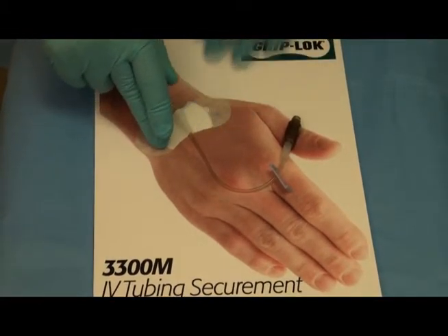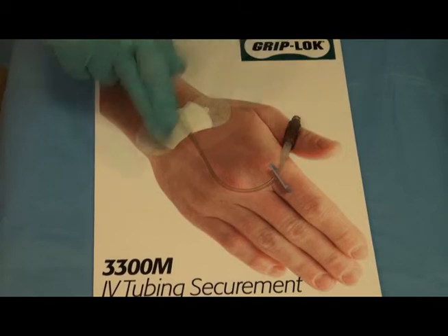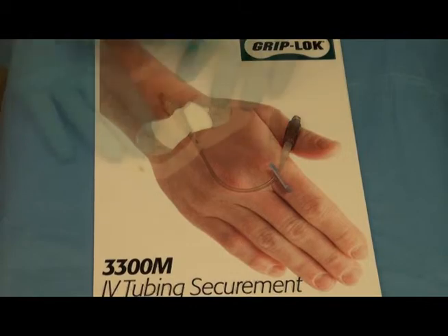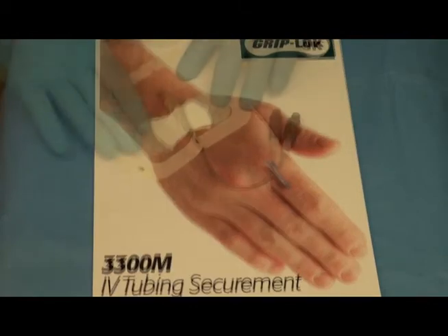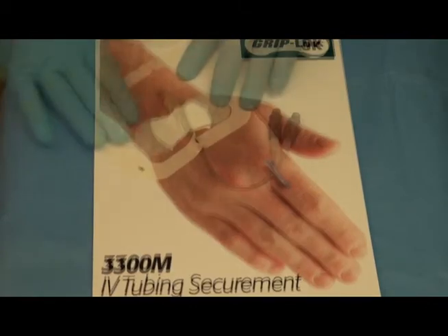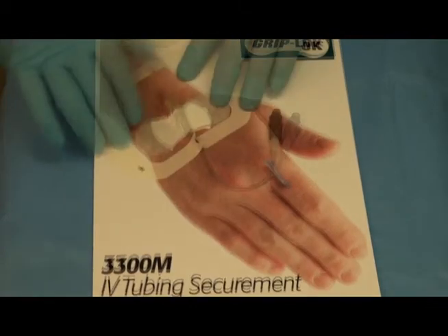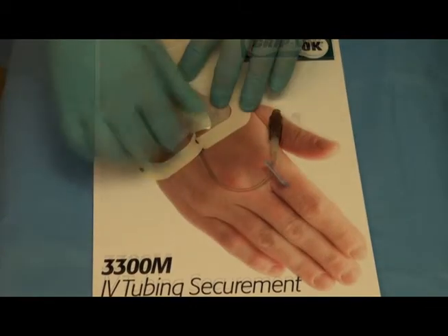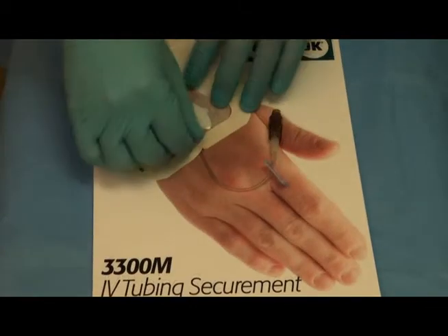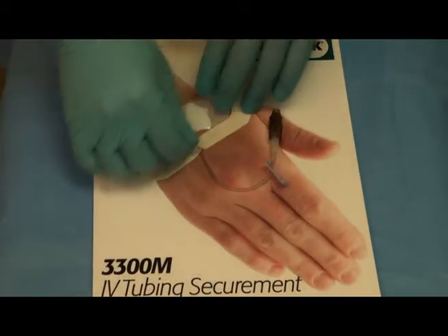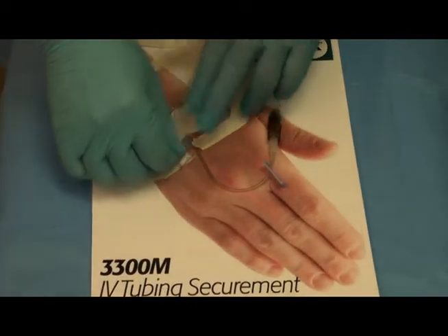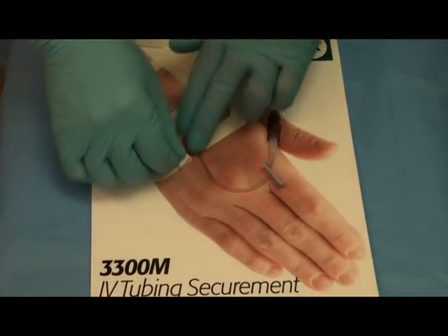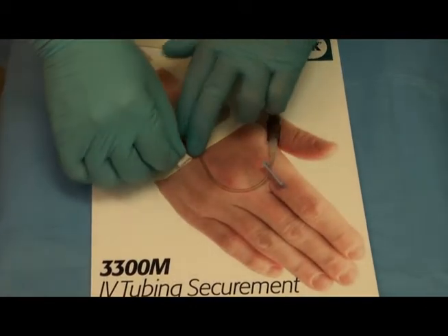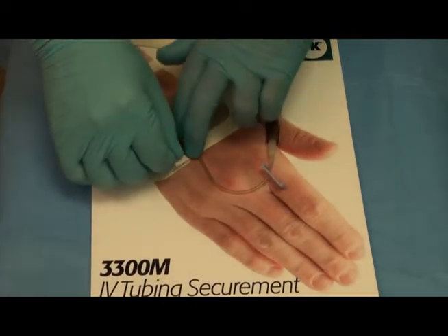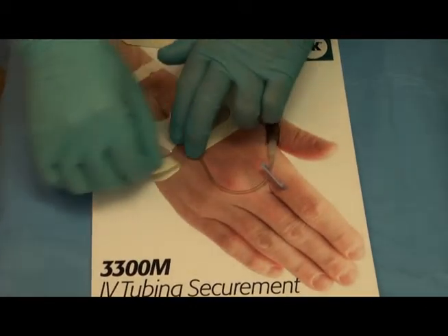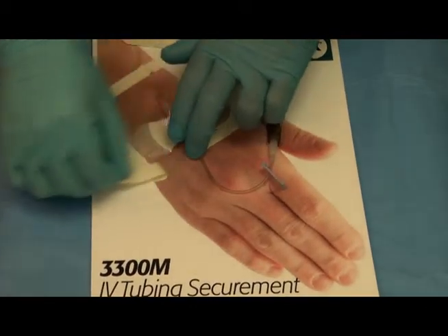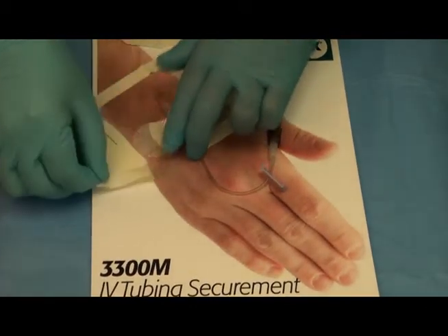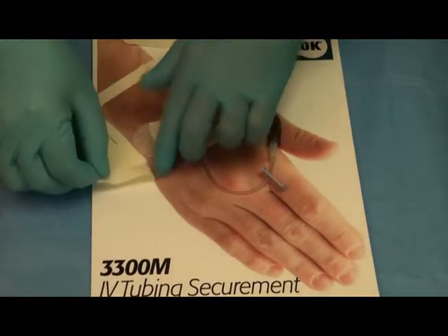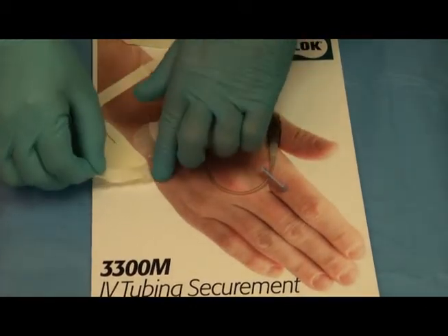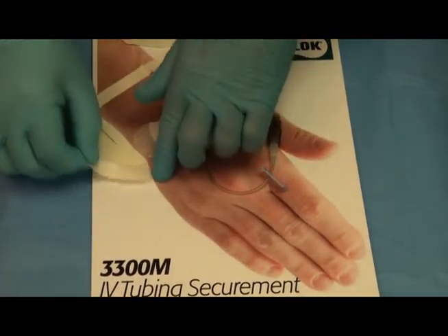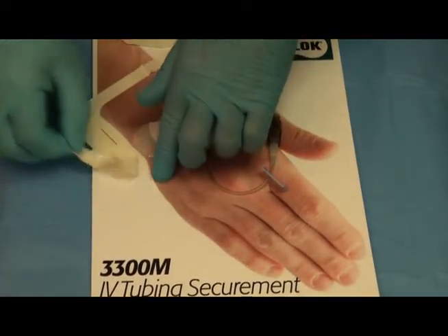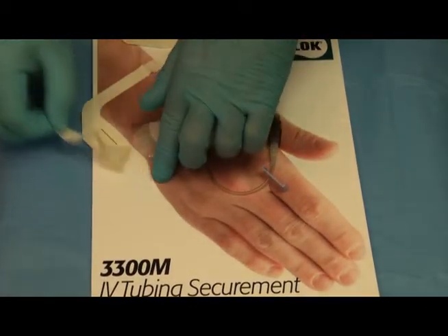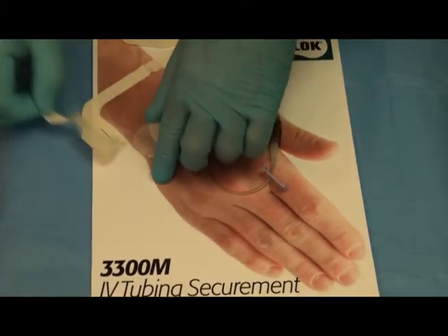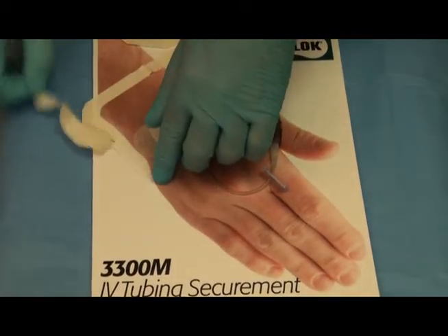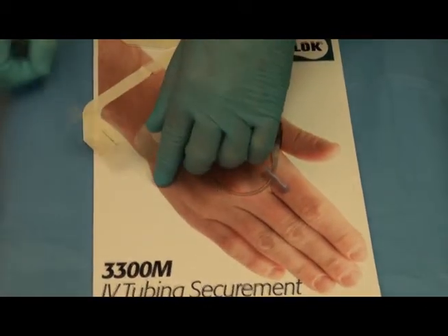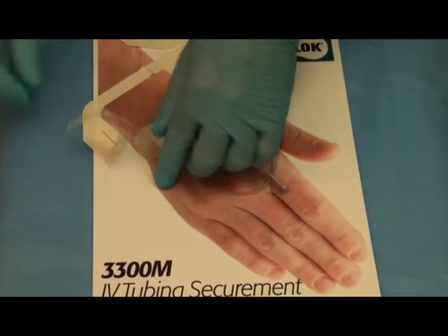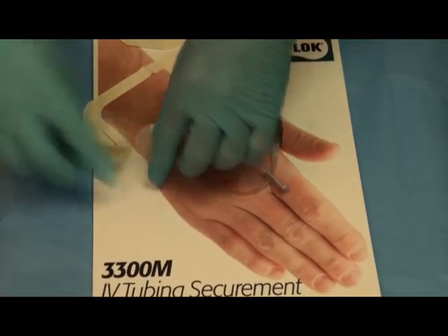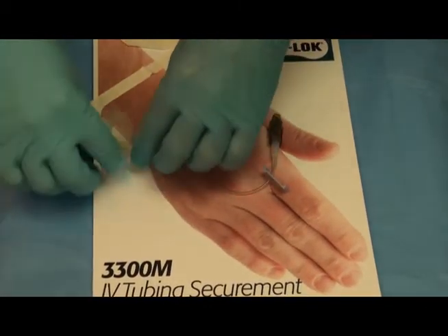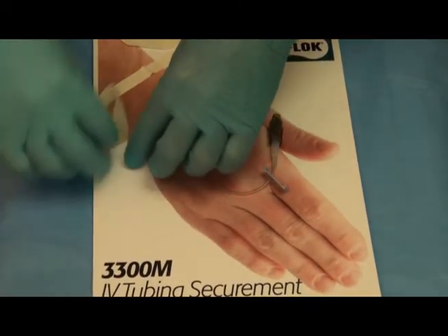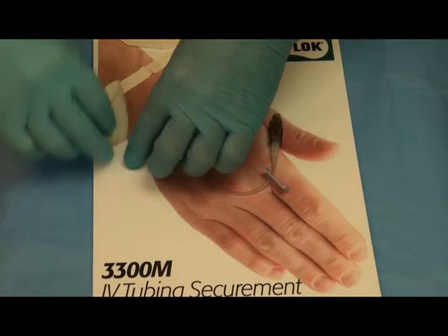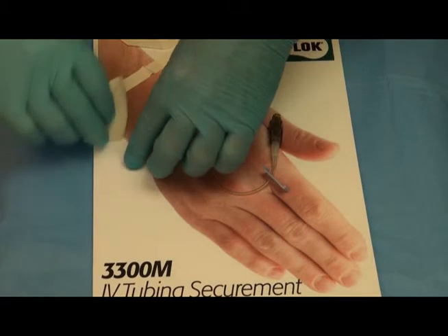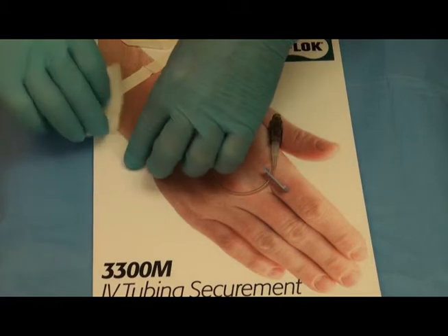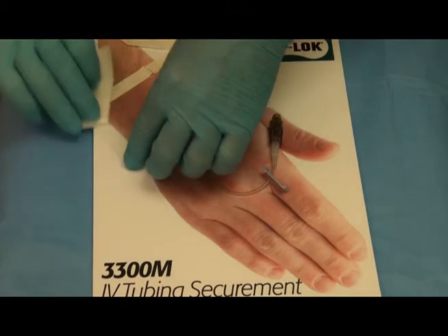Typical application is to apply a transparent dressing to cover the entire site including the Grip Lock.